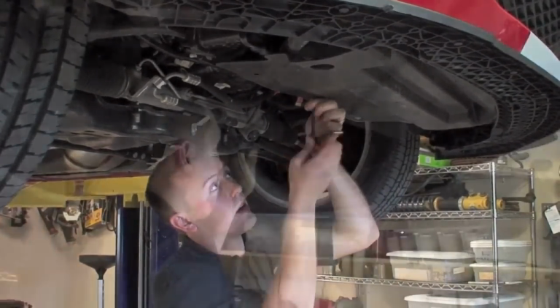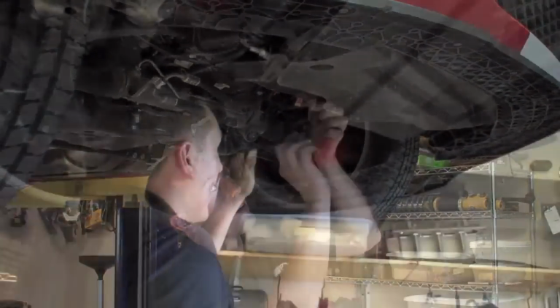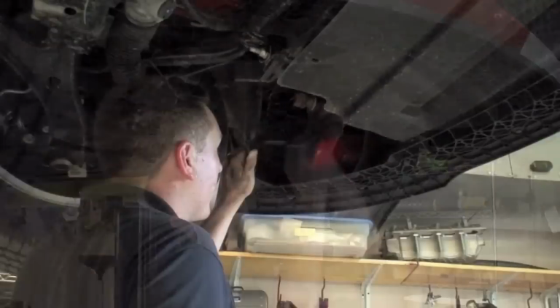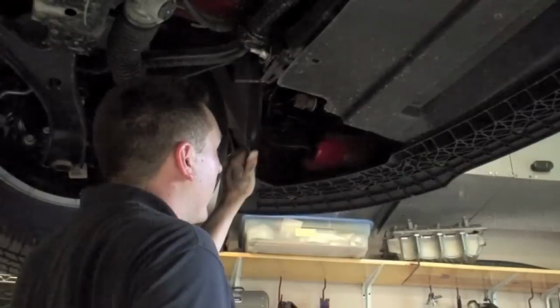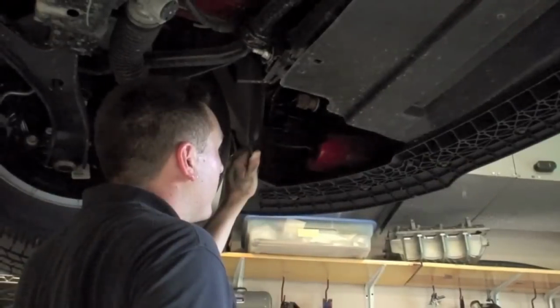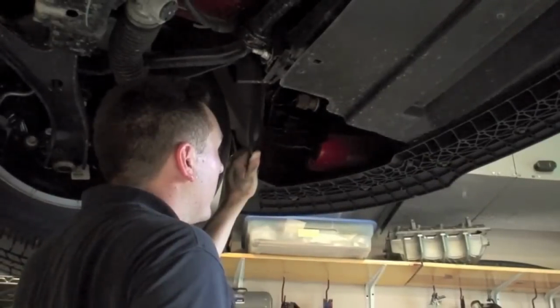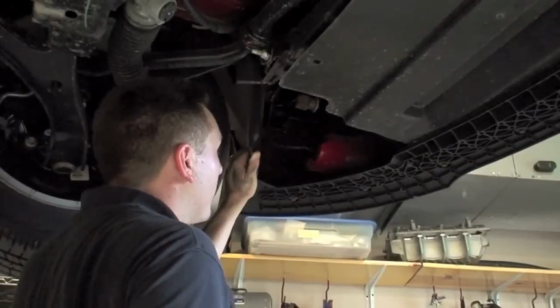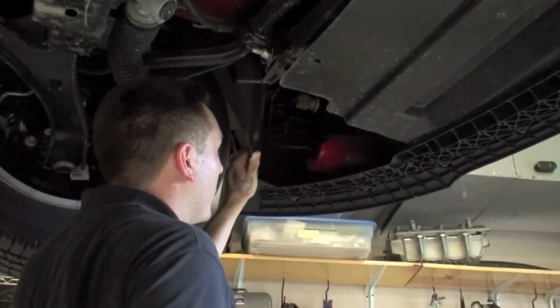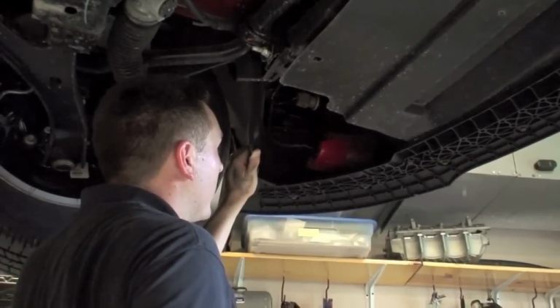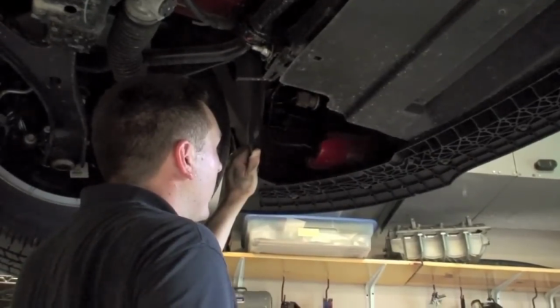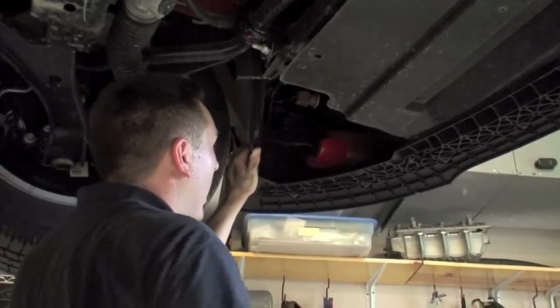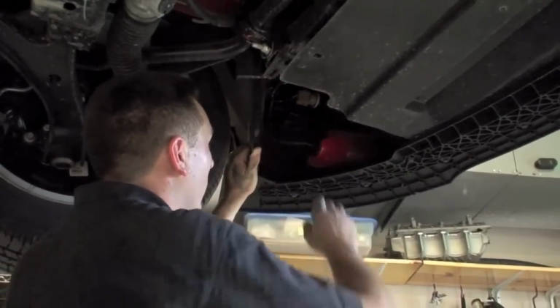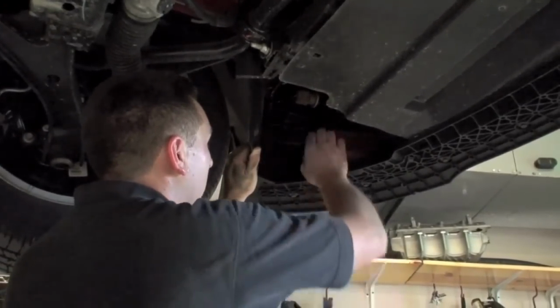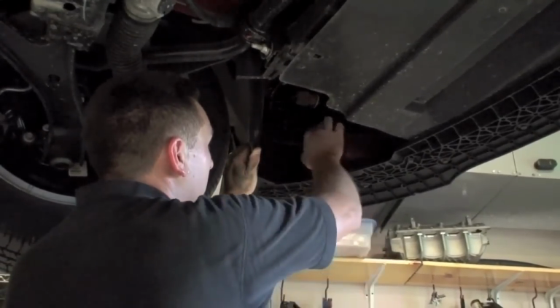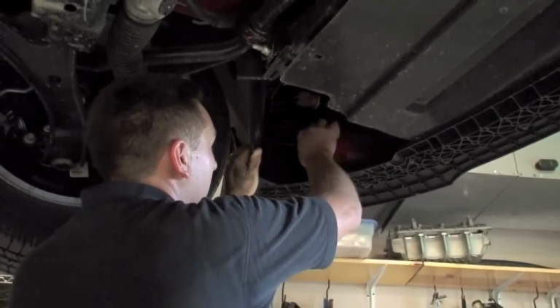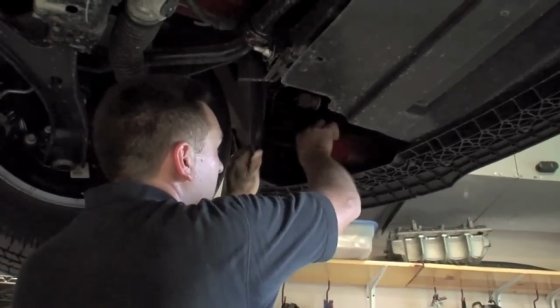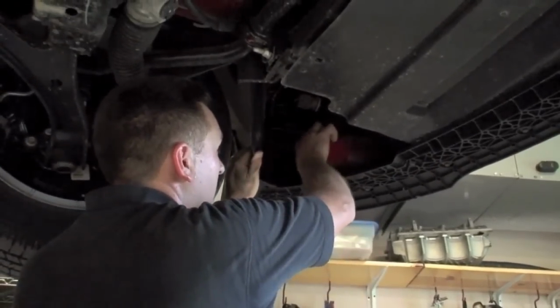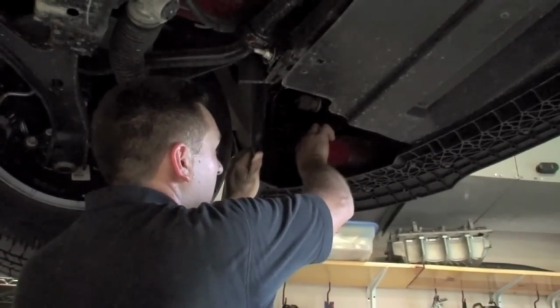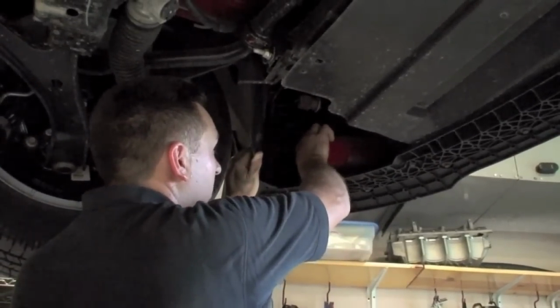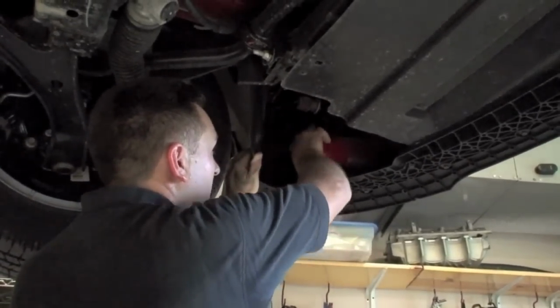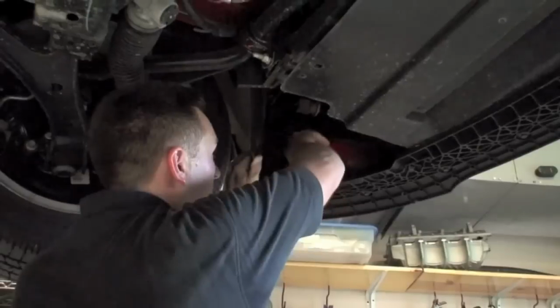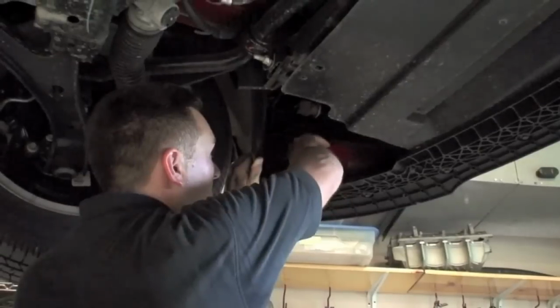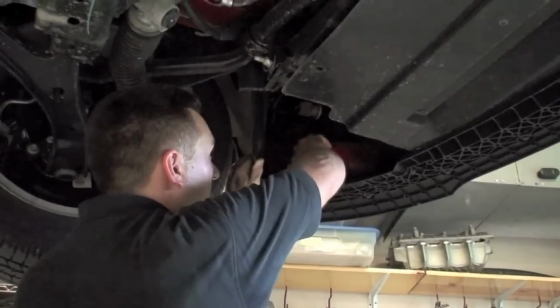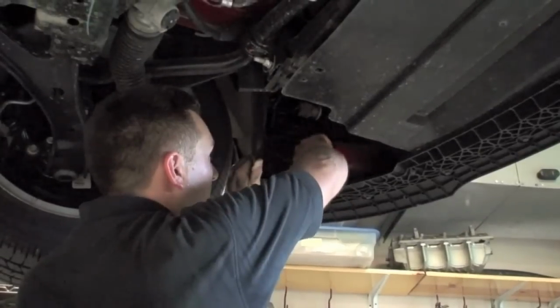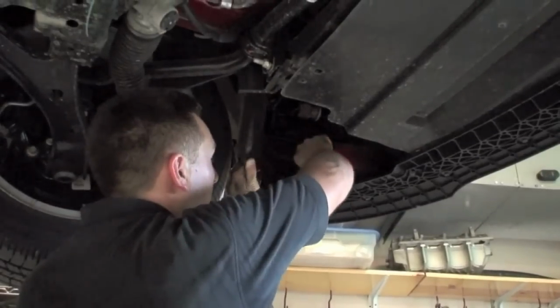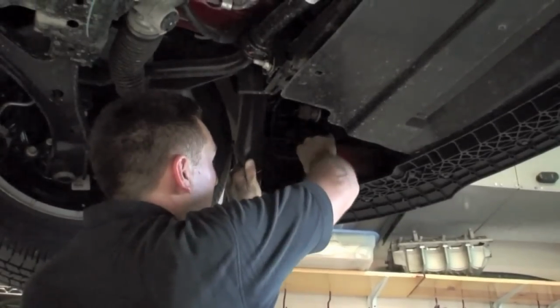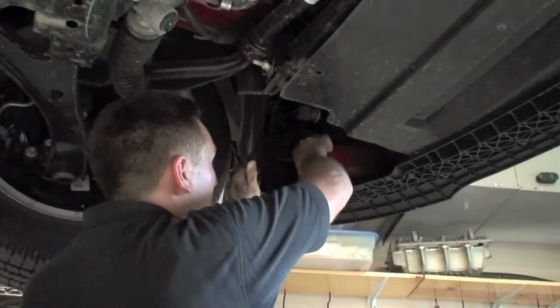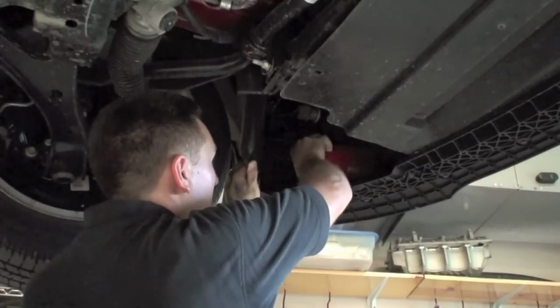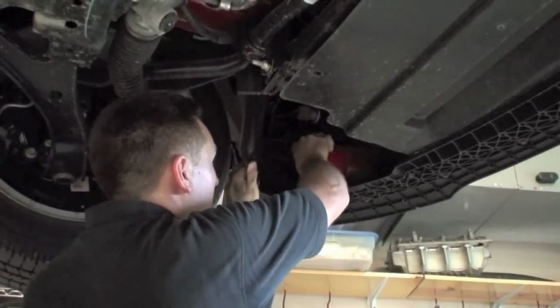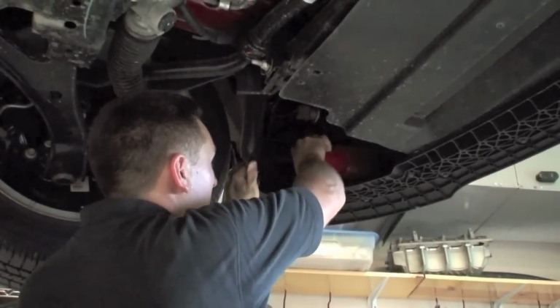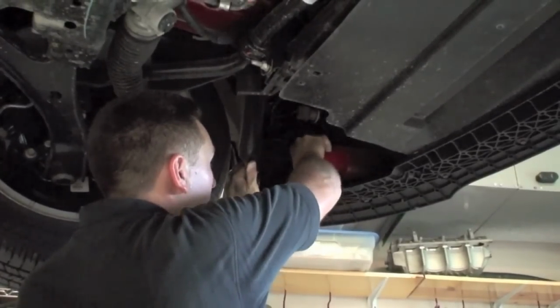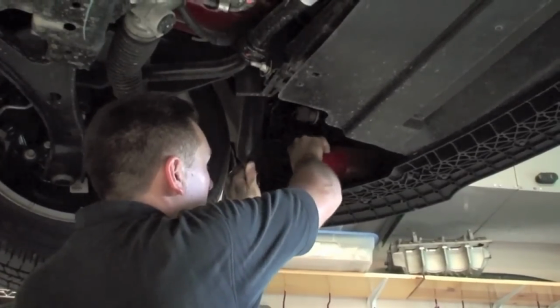The next step is pulling out the three electrical connectors on either side of the bumper that are connected to the lights.